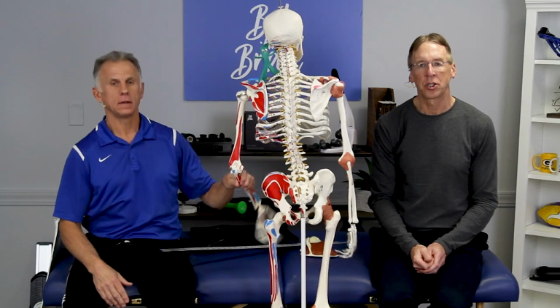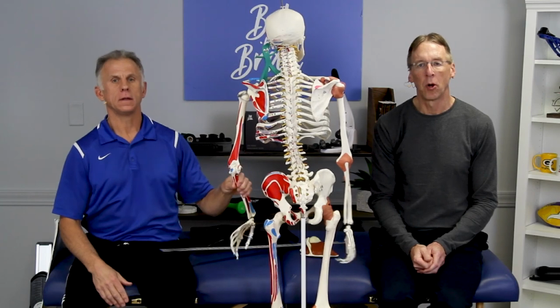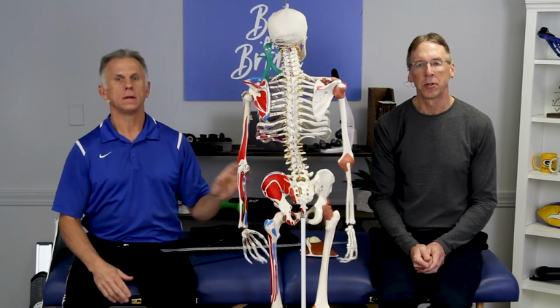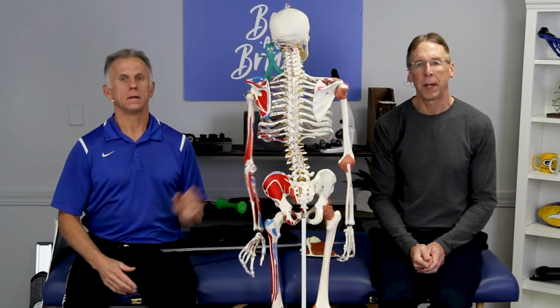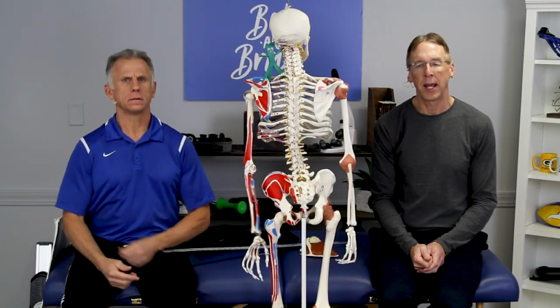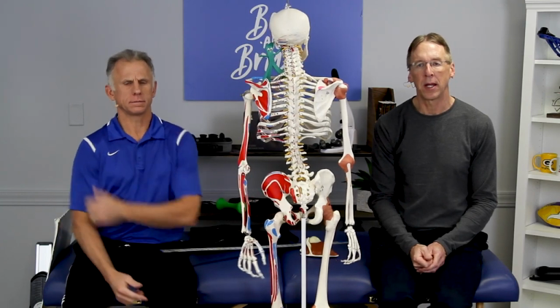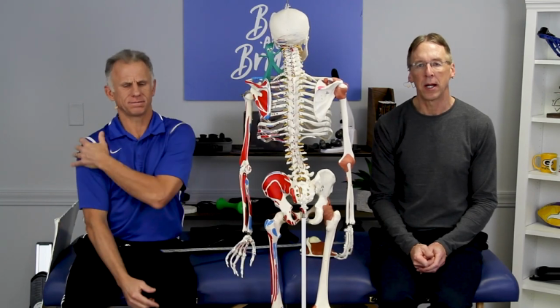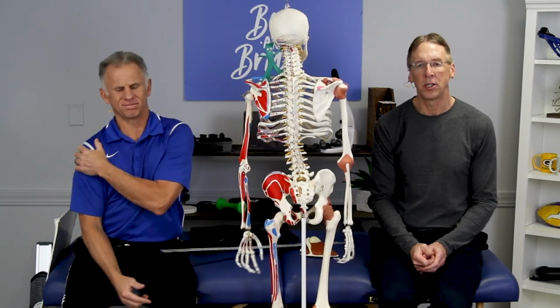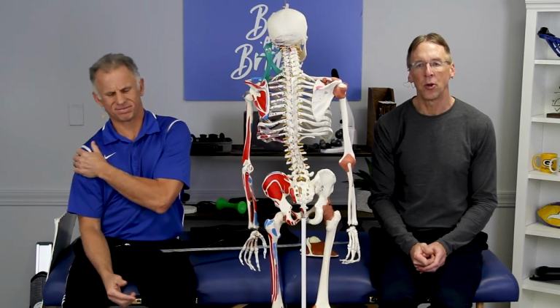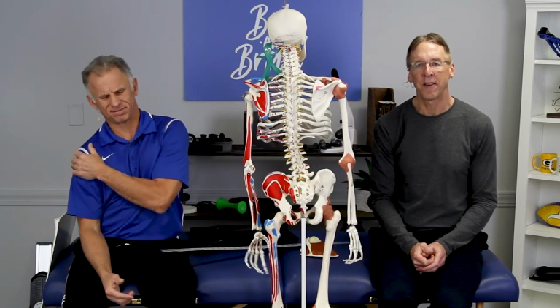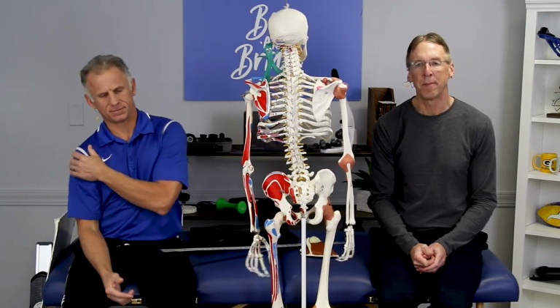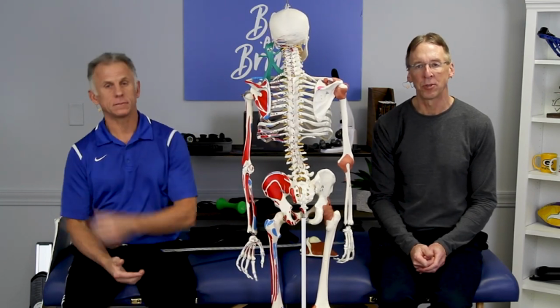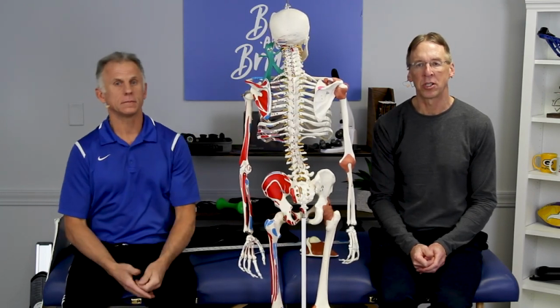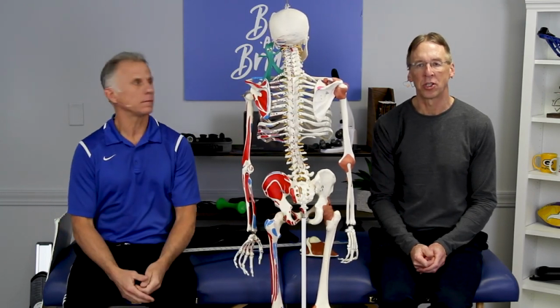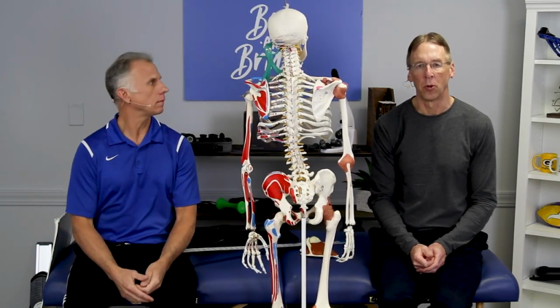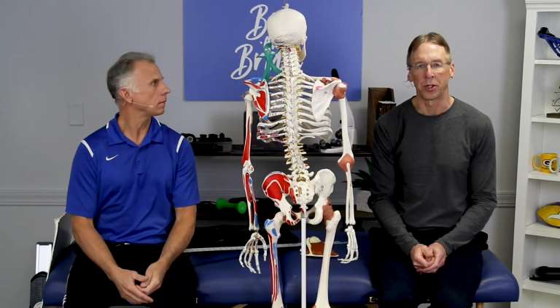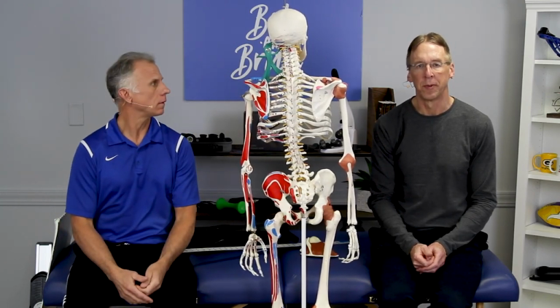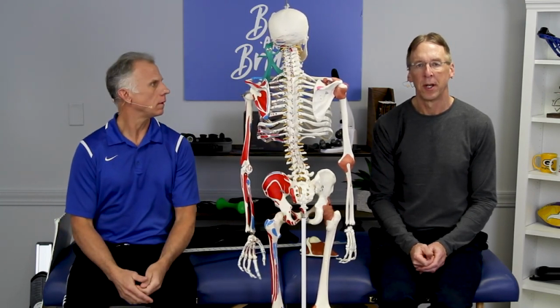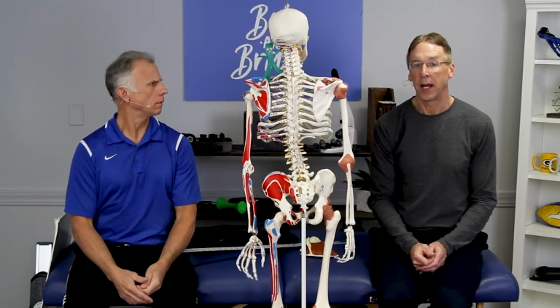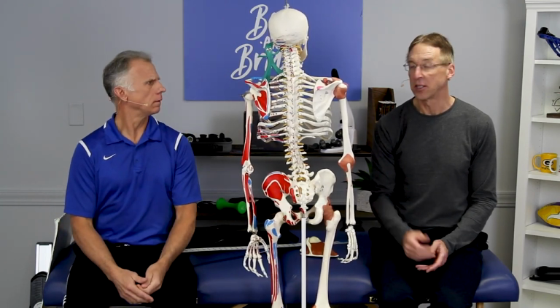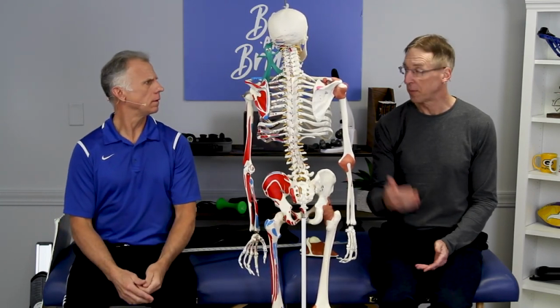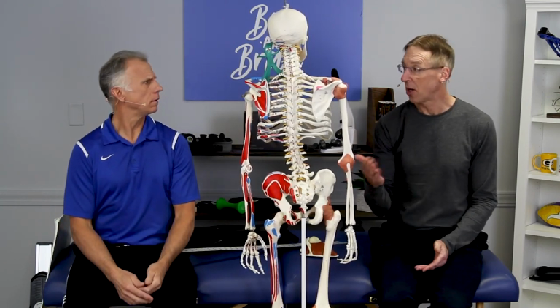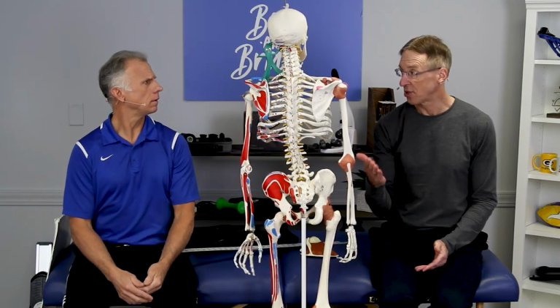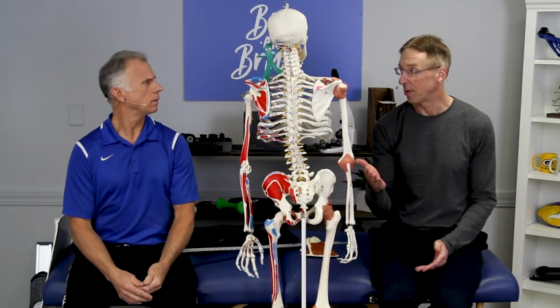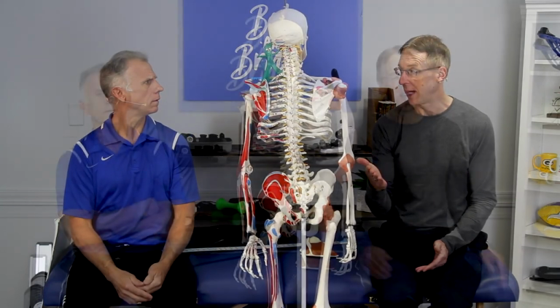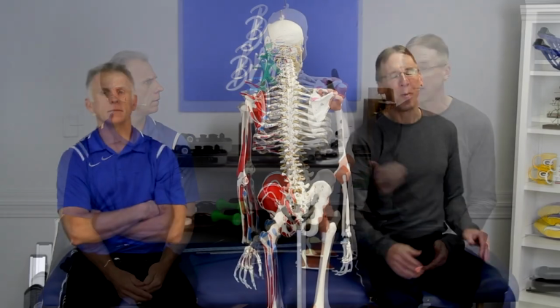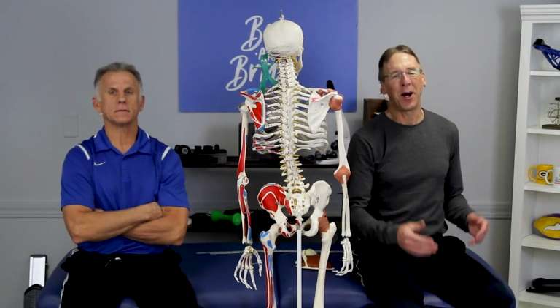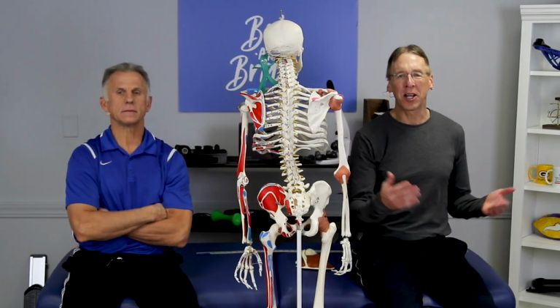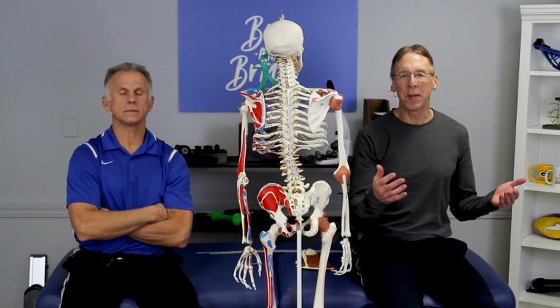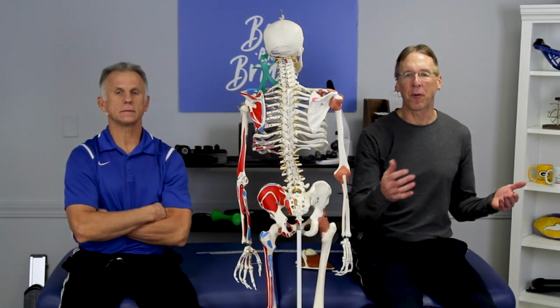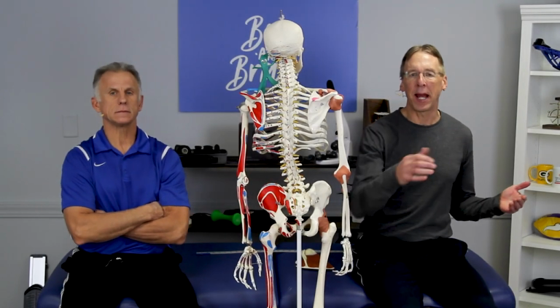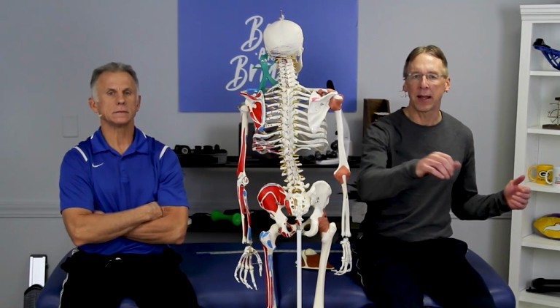Shoulder pain — do you have mouse shoulder? This could be causing you pain, and it could be from anything.